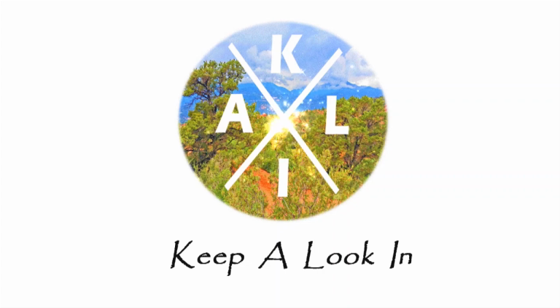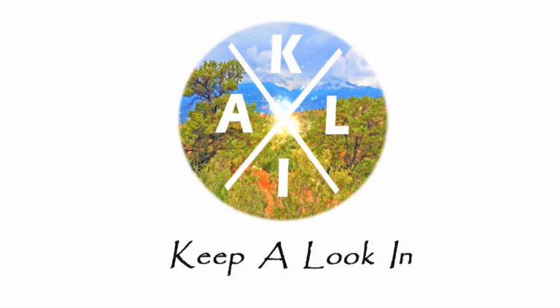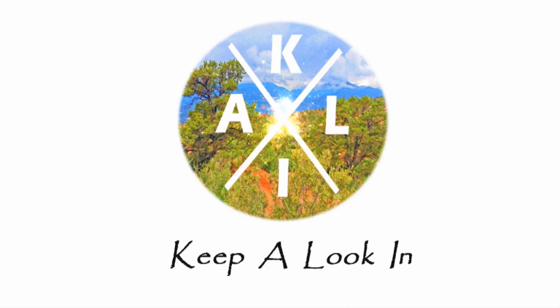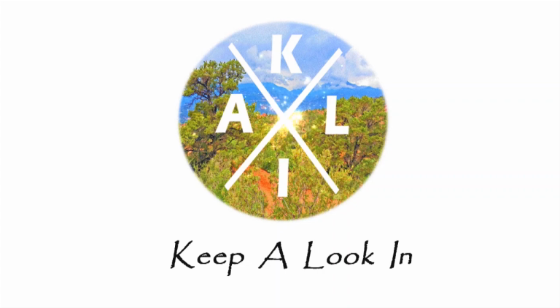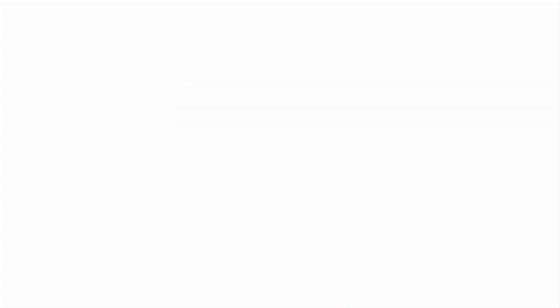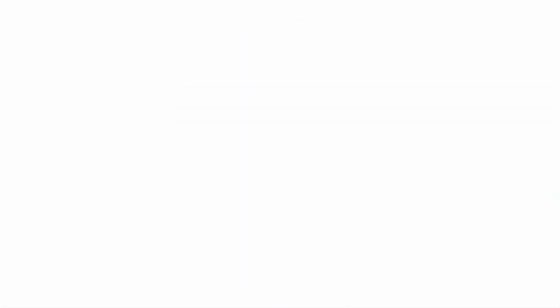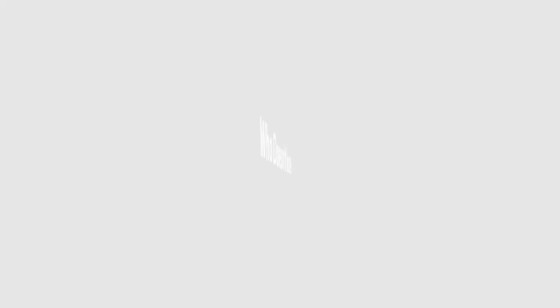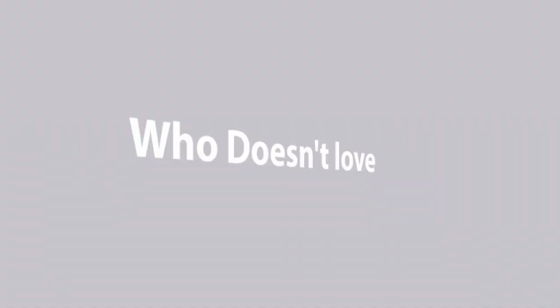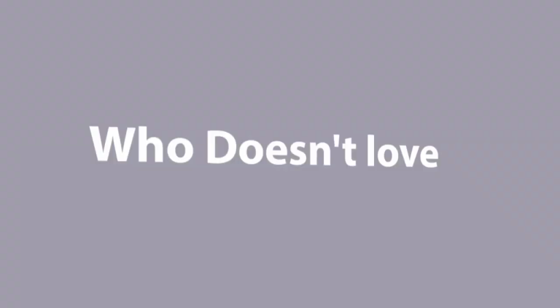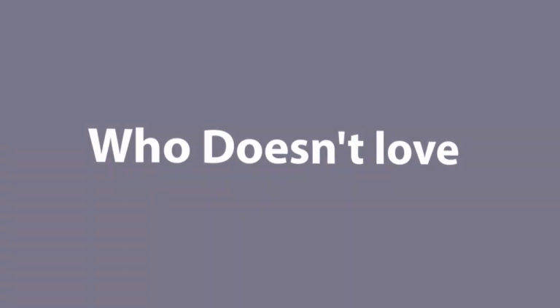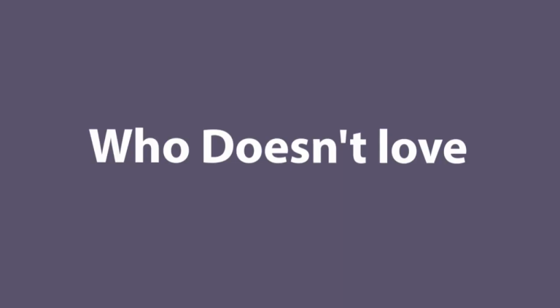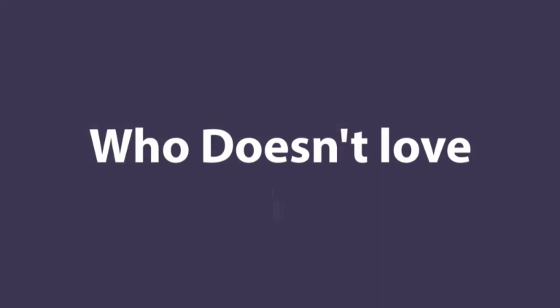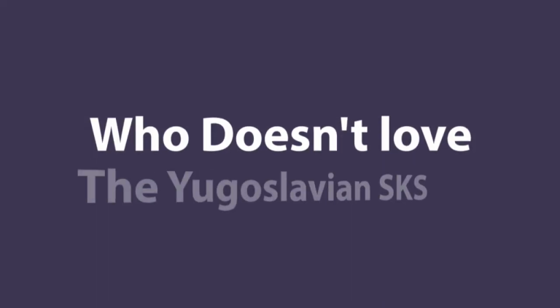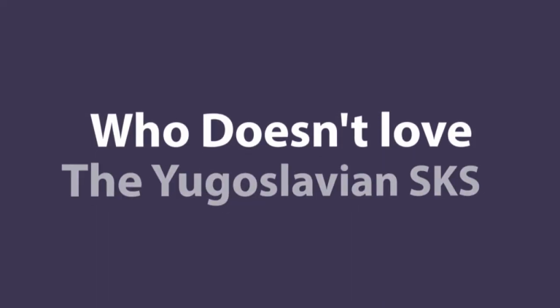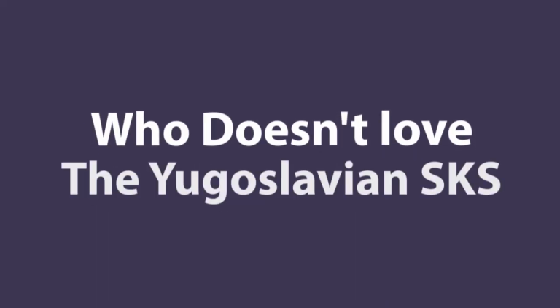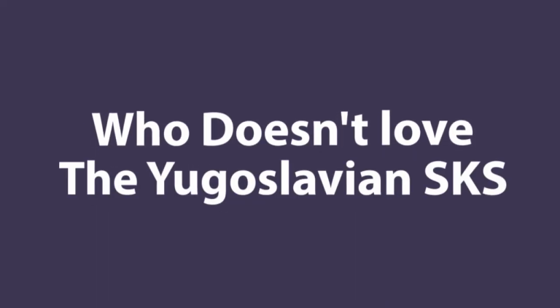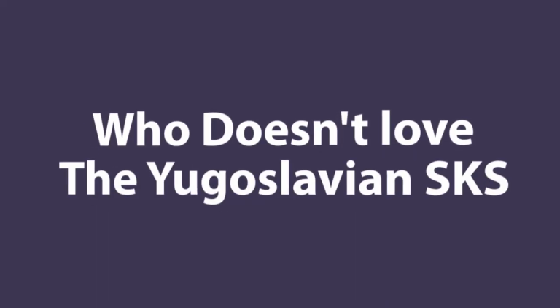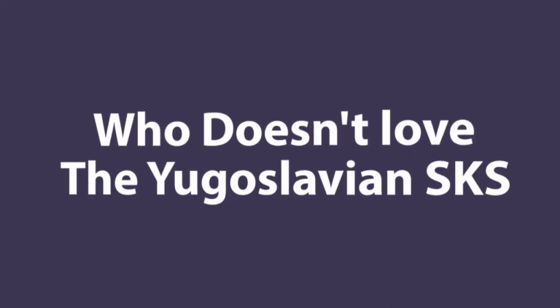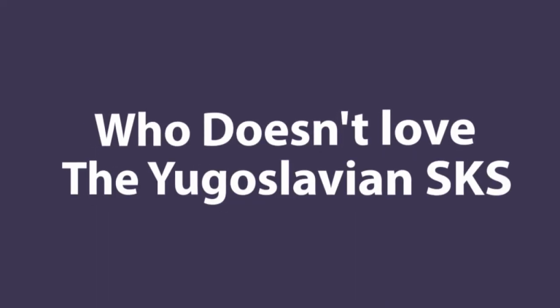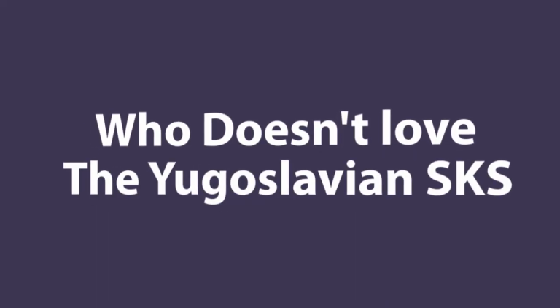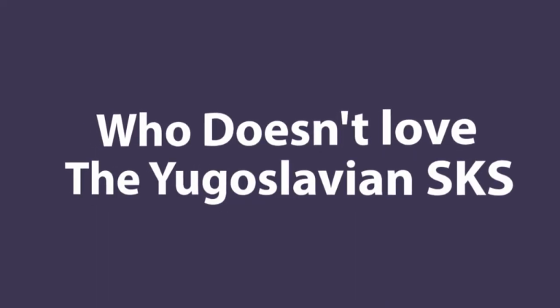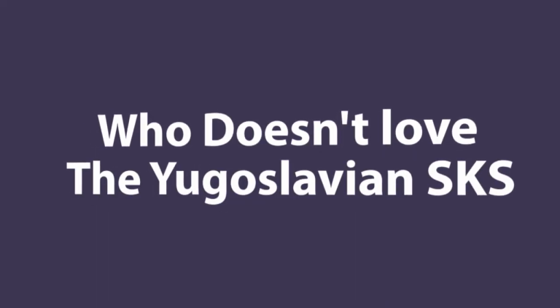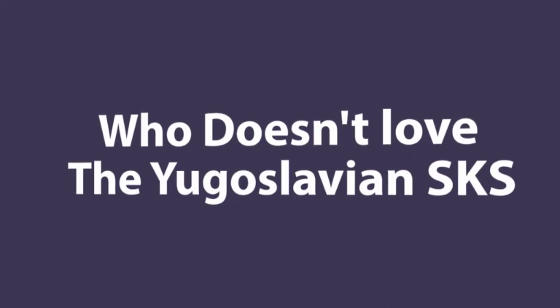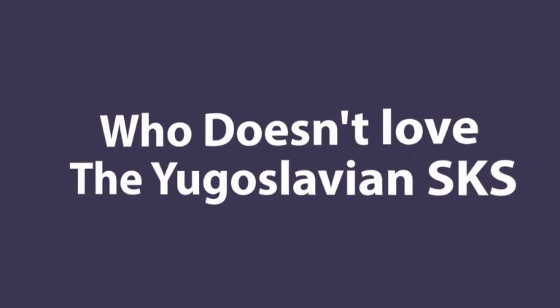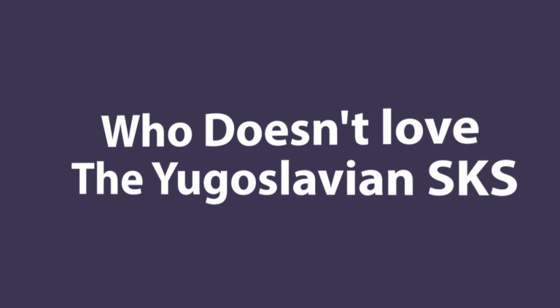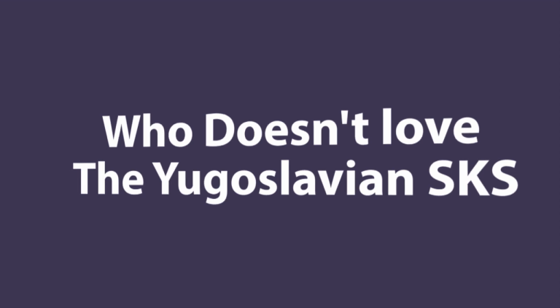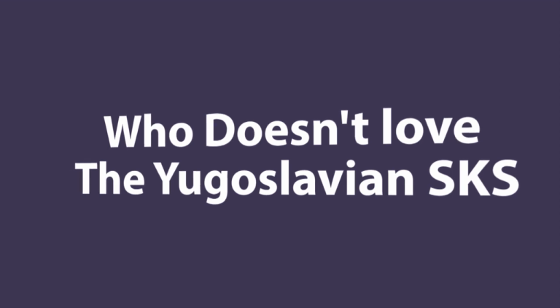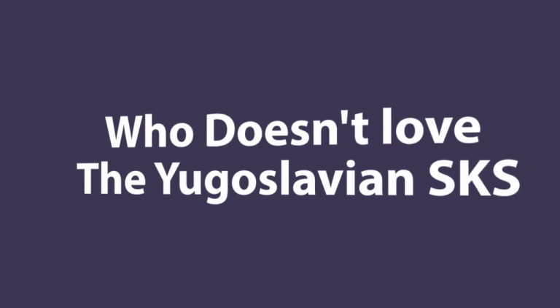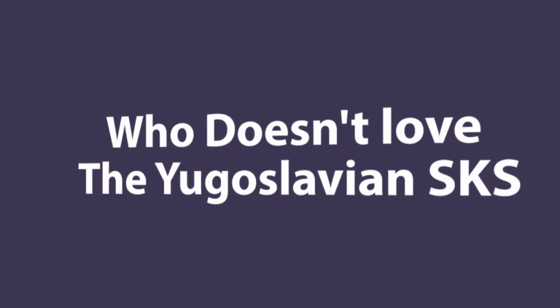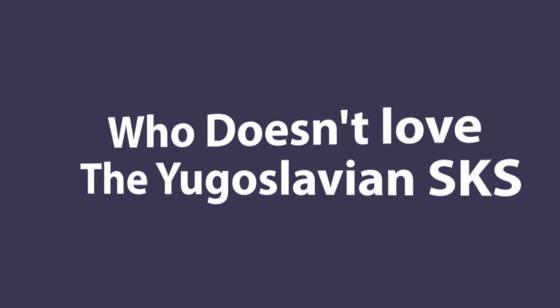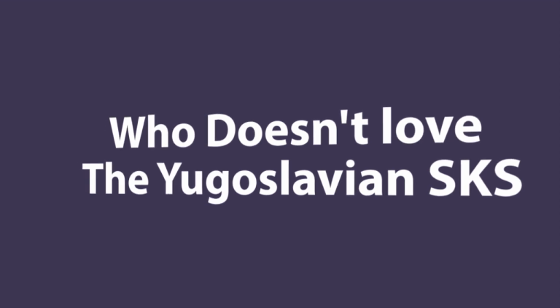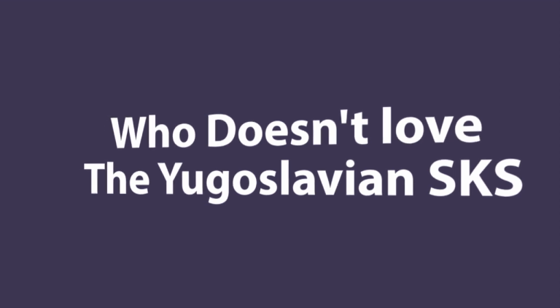Welcome to the Keep A Lookin' YouTube channel. Today let's talk about the SKS and then upgrade one.